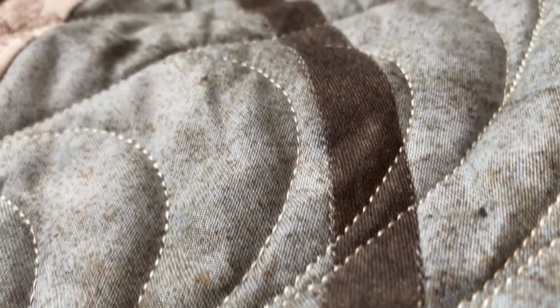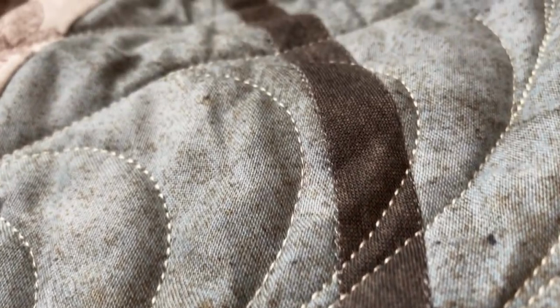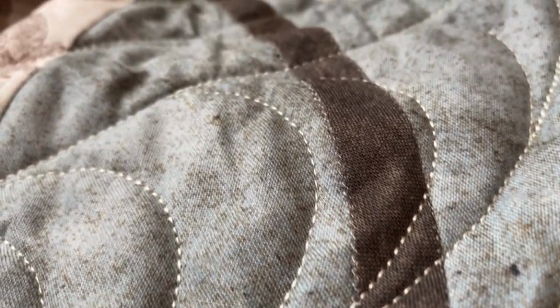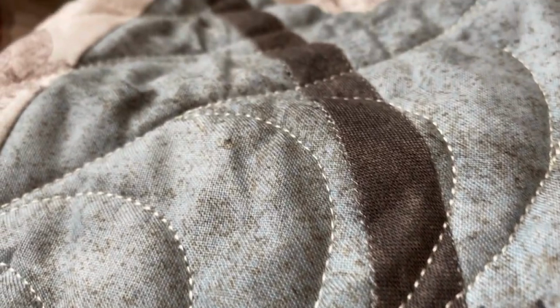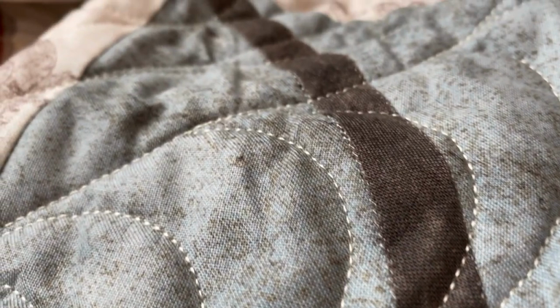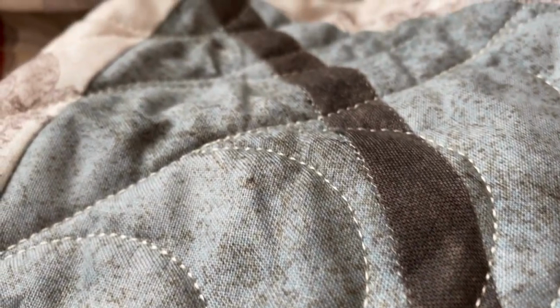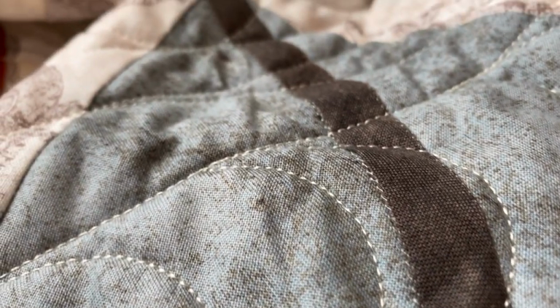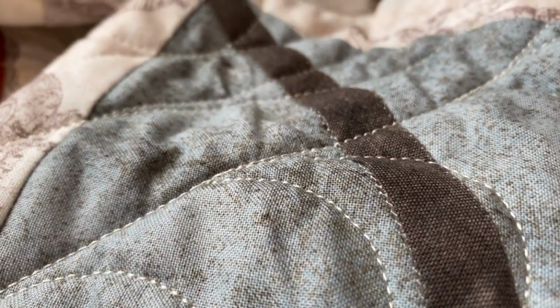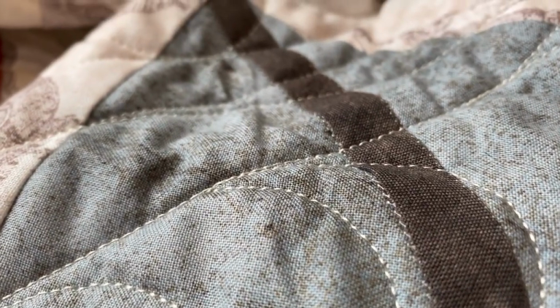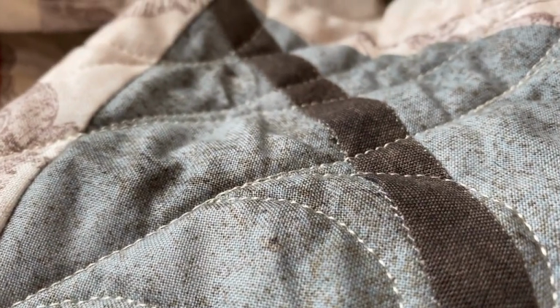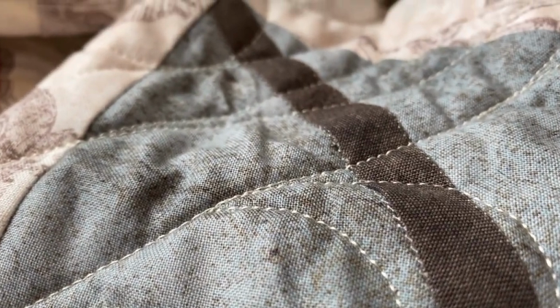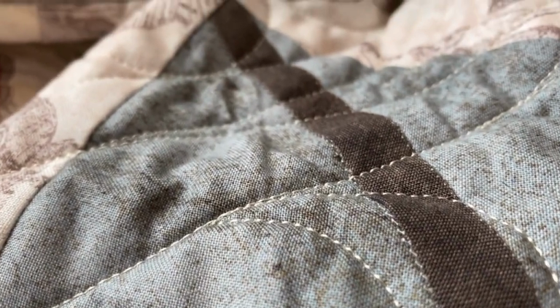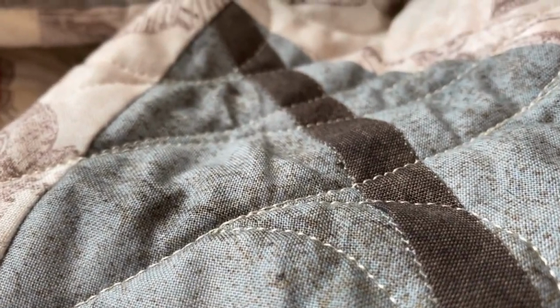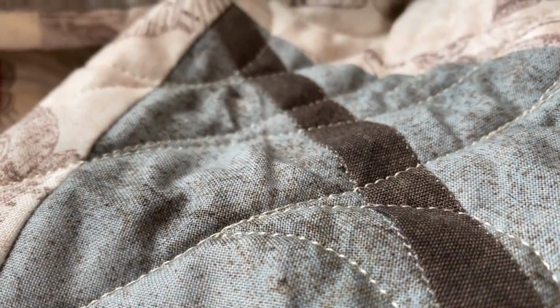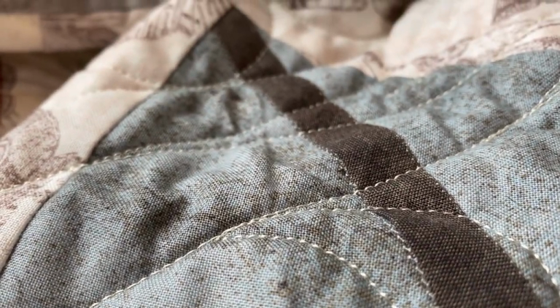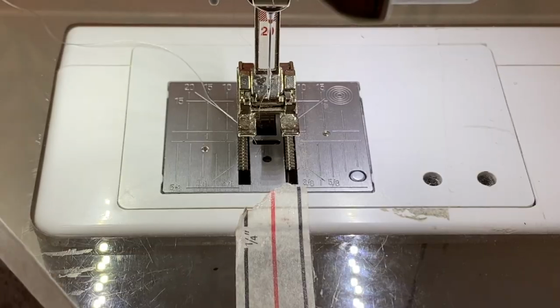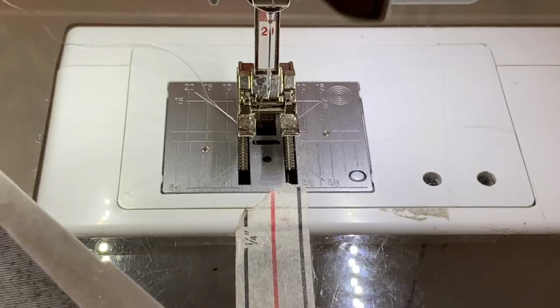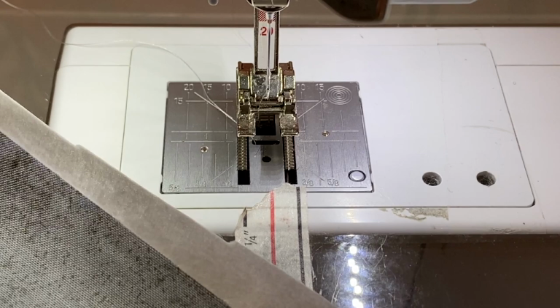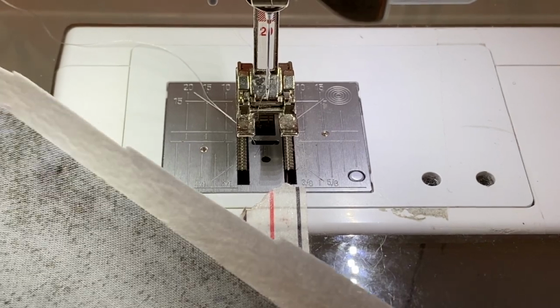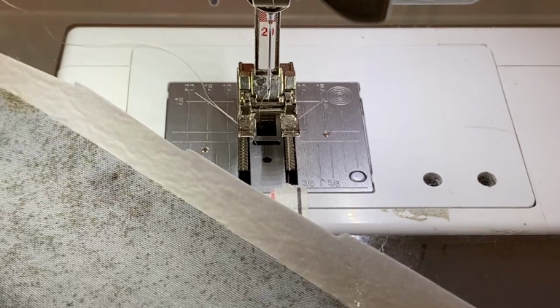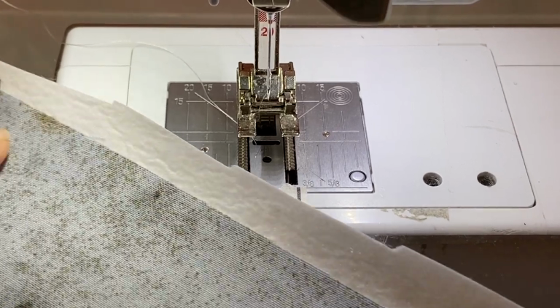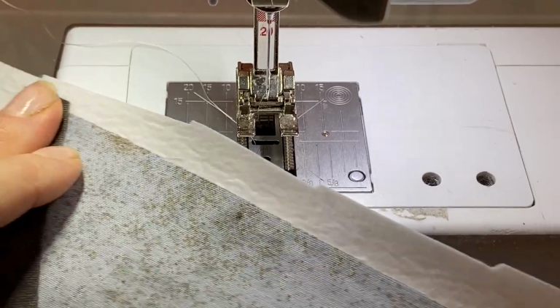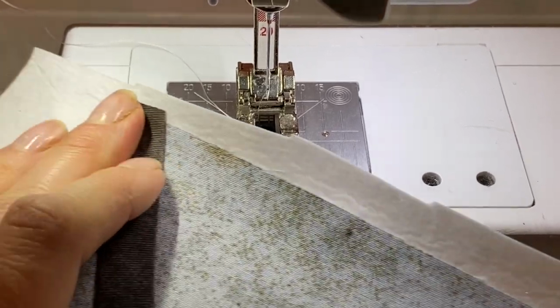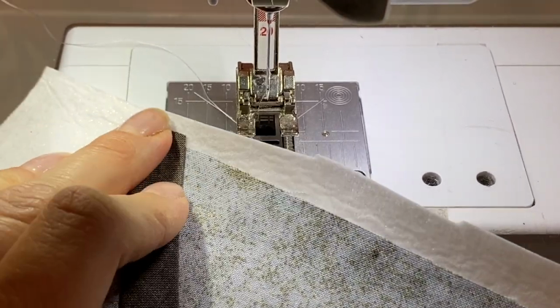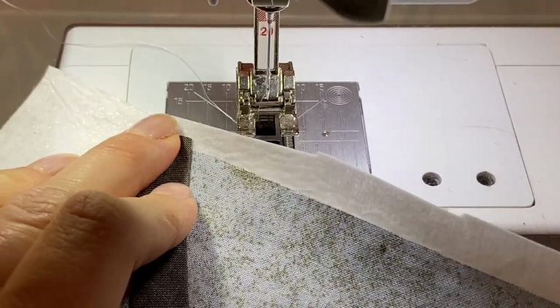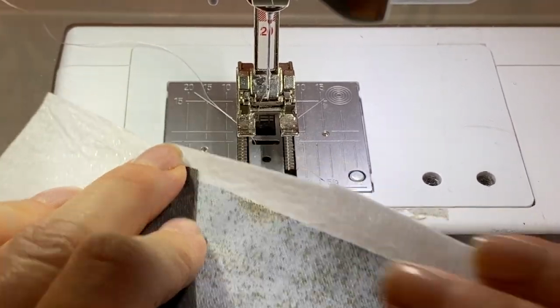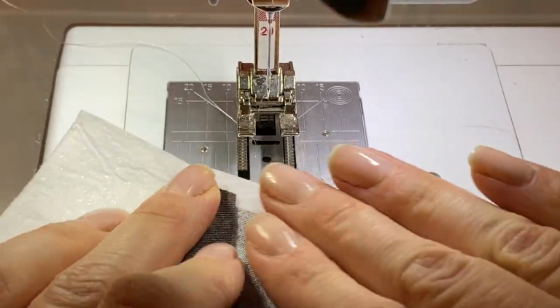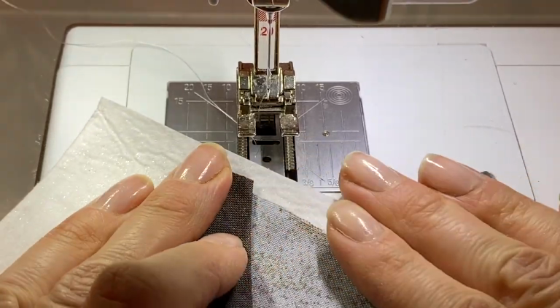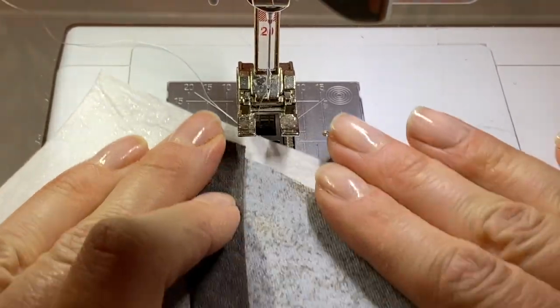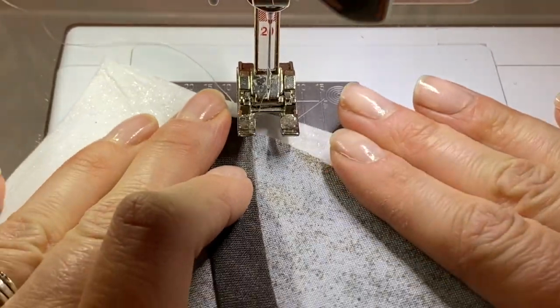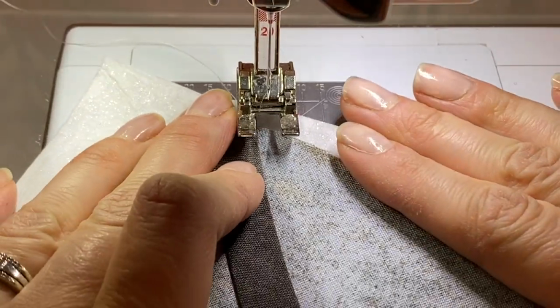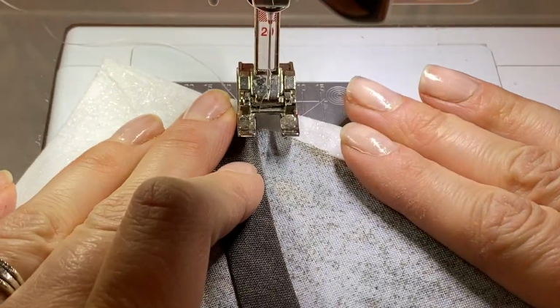If you're new to the invisible machine applique, this is a great block to start on. It's a very simple curve and you'll get the hang of it quickly.